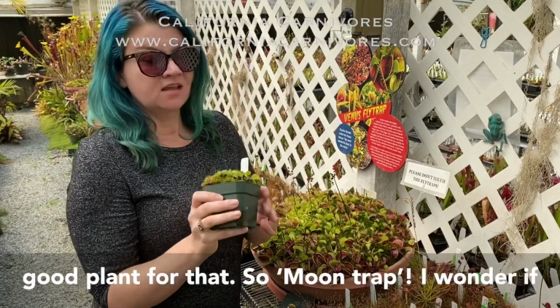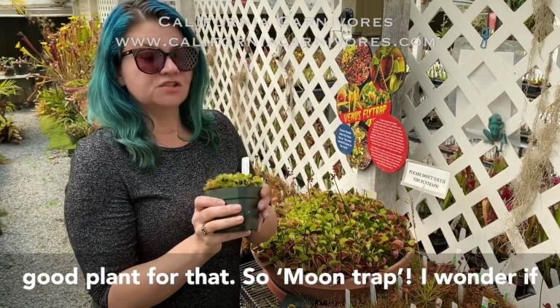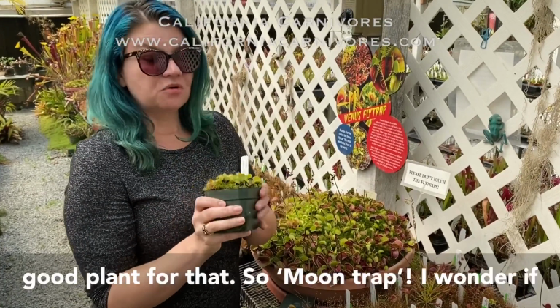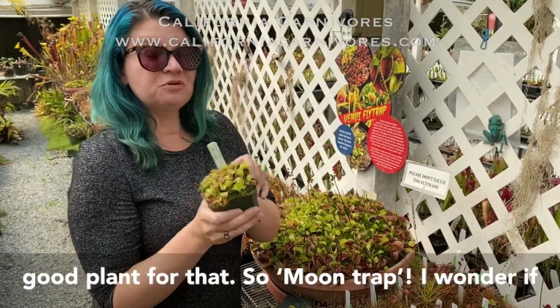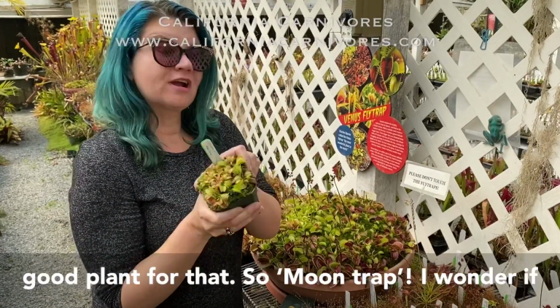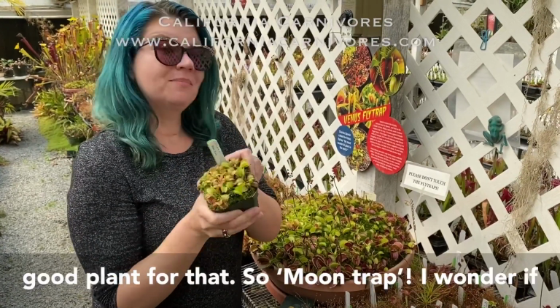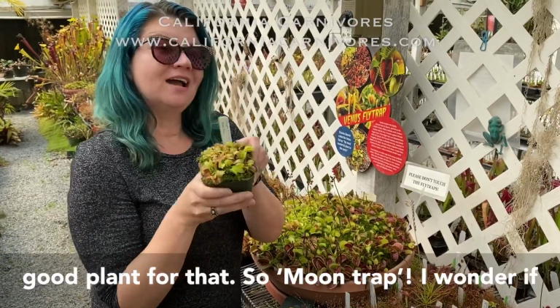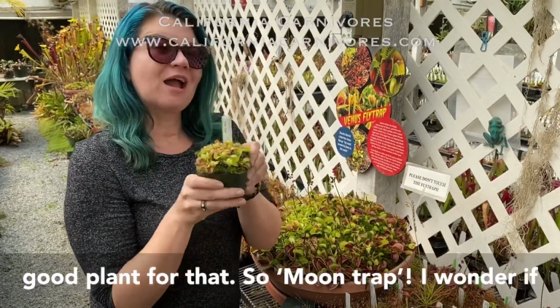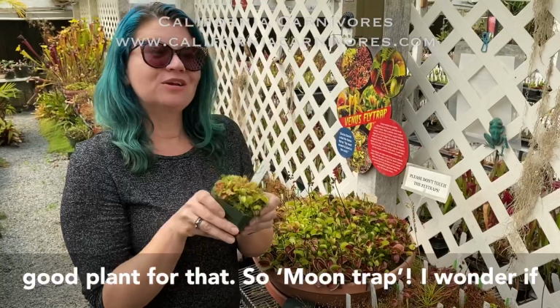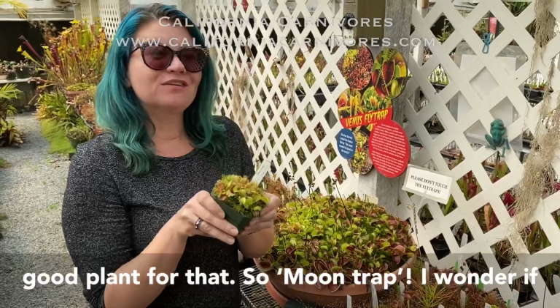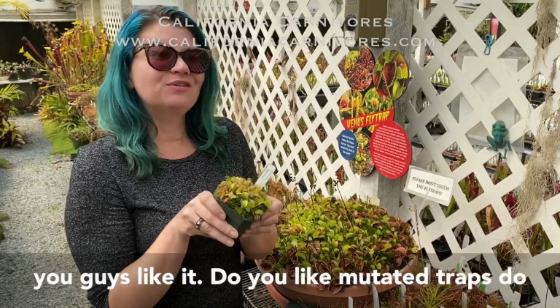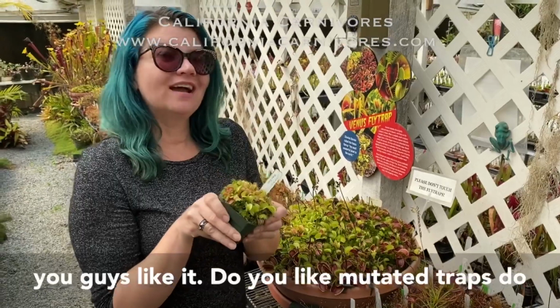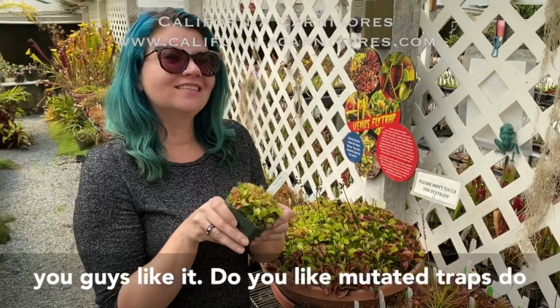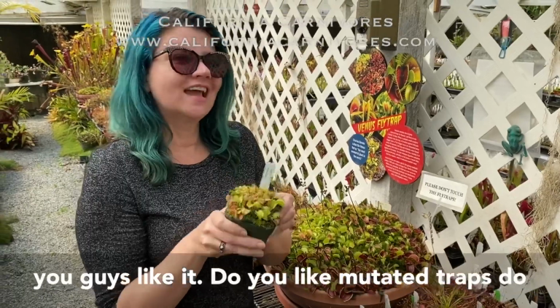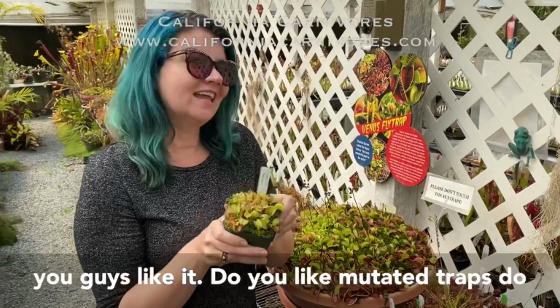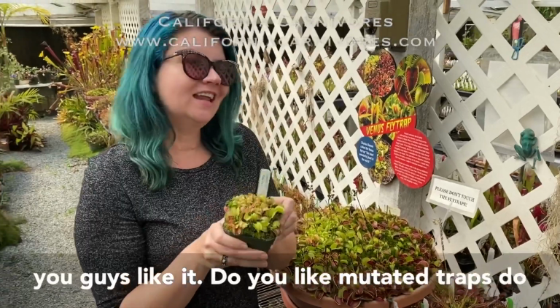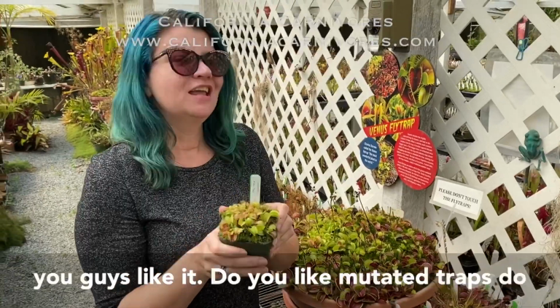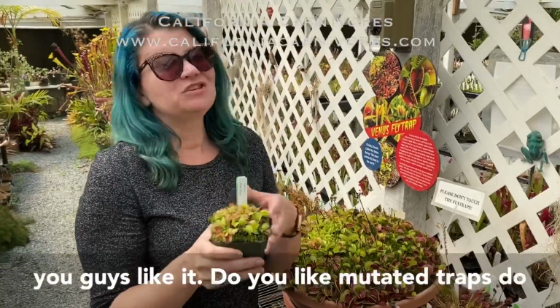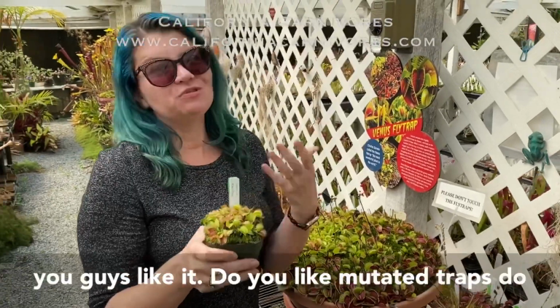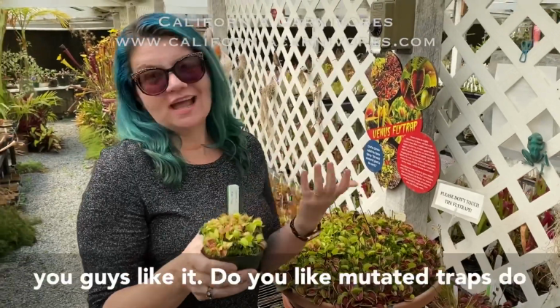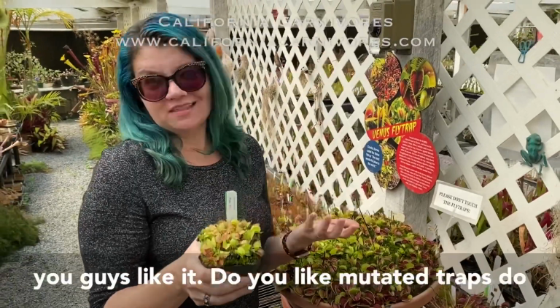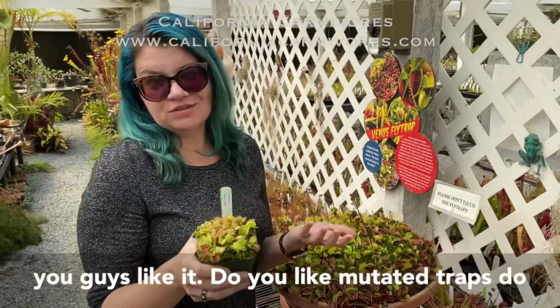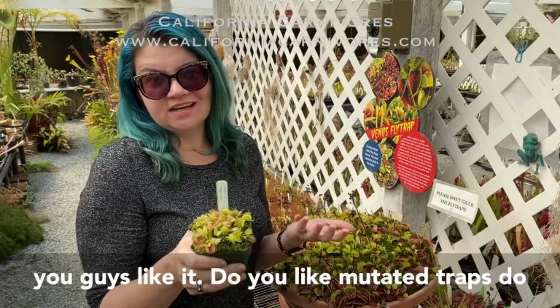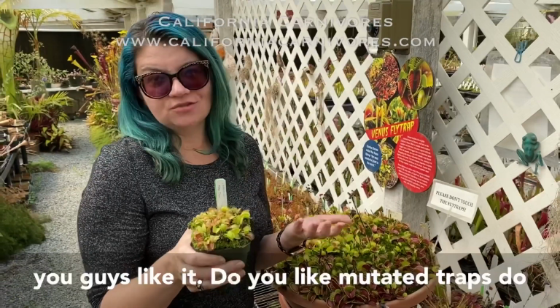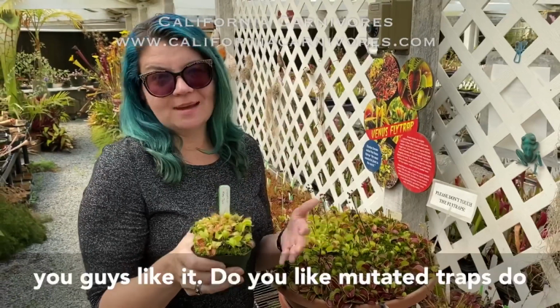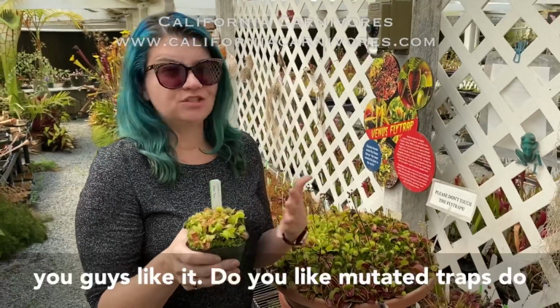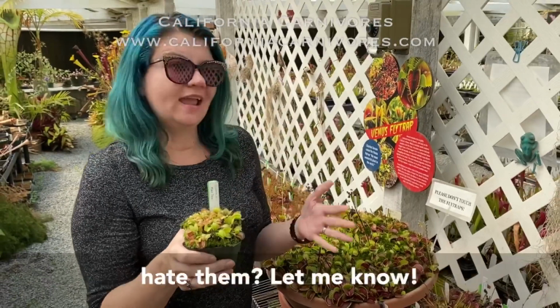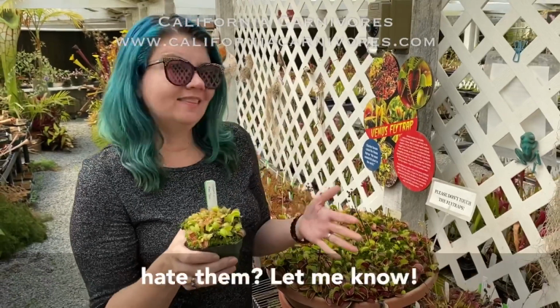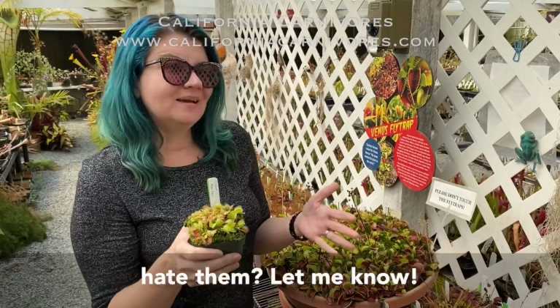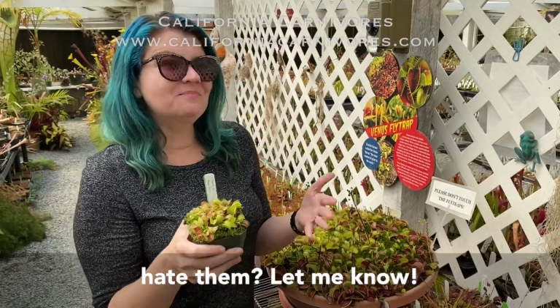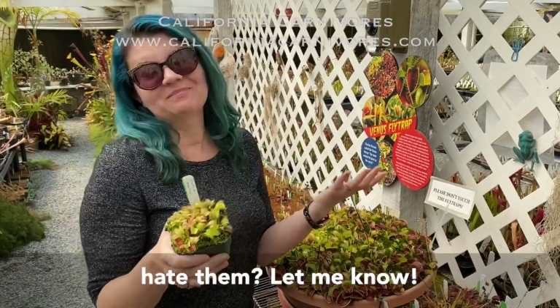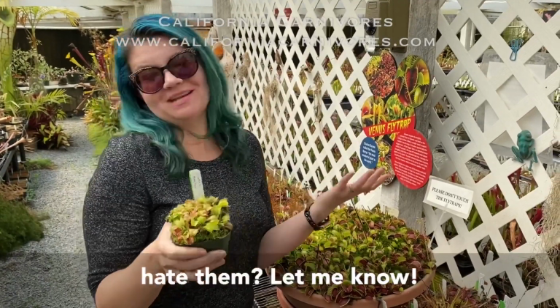So, Moon Trap. I wonder if you guys like it. Do you like mutated traps? Do you hate them? Let me know.